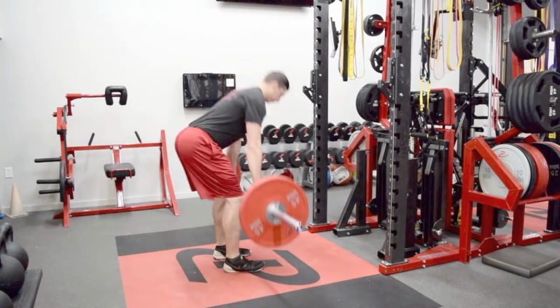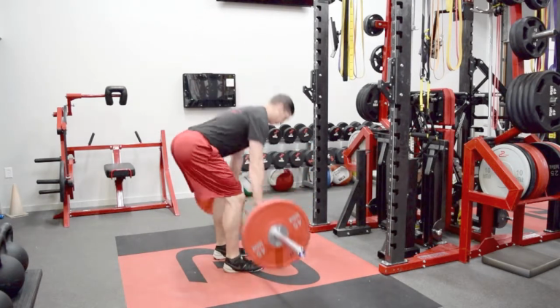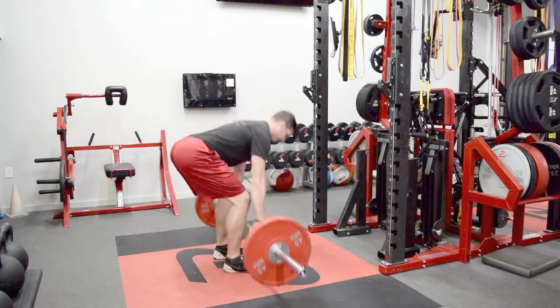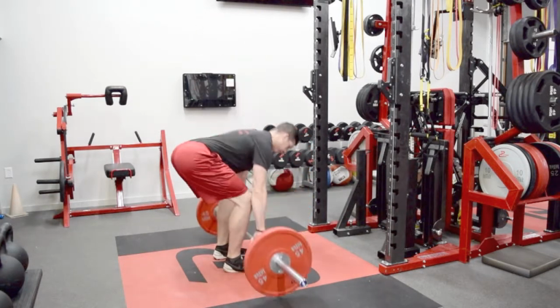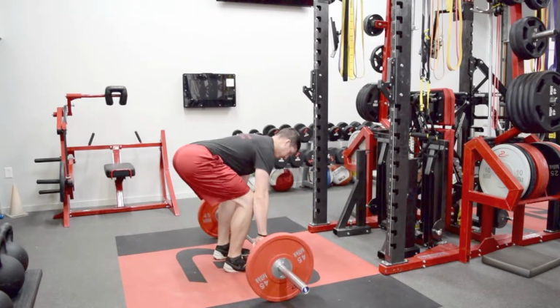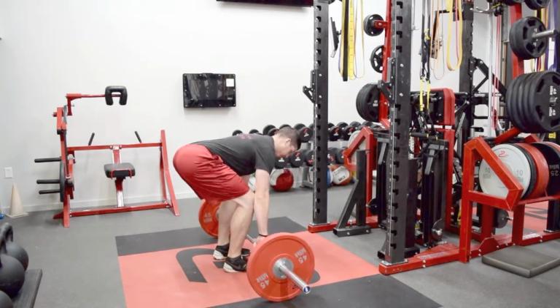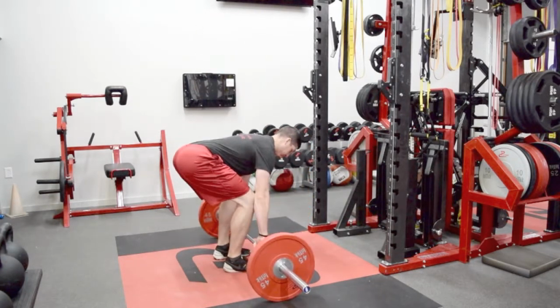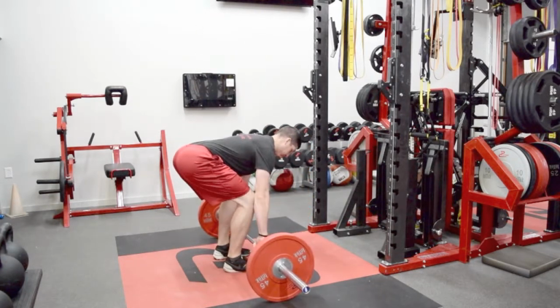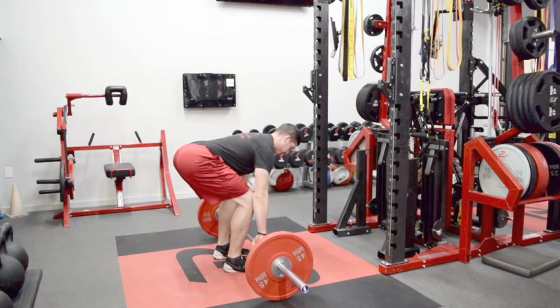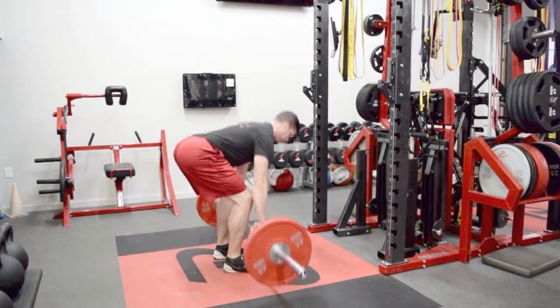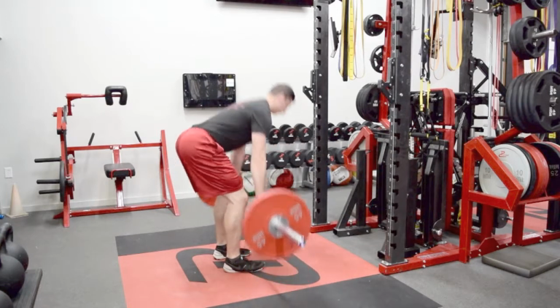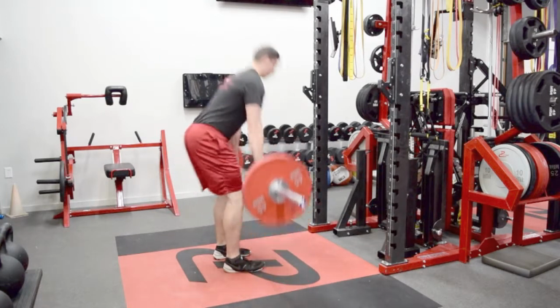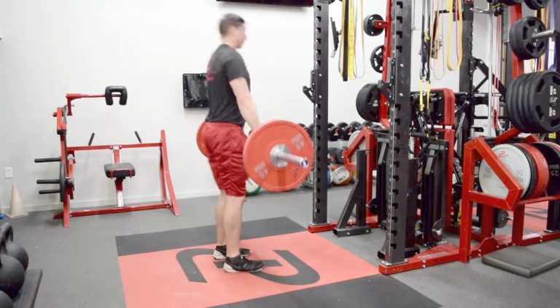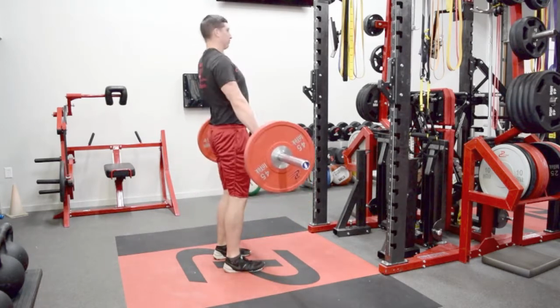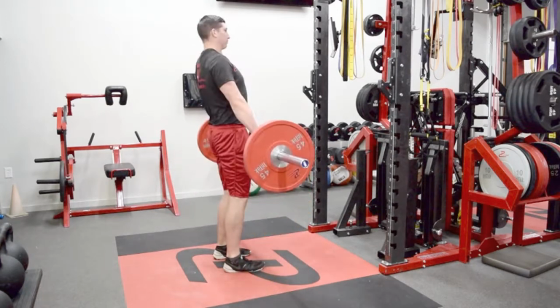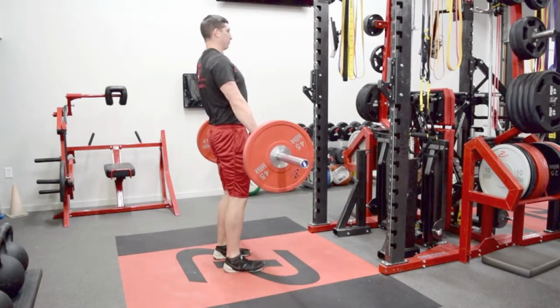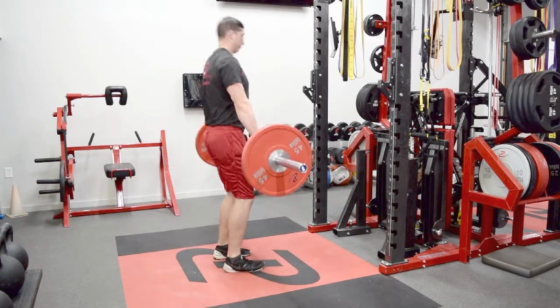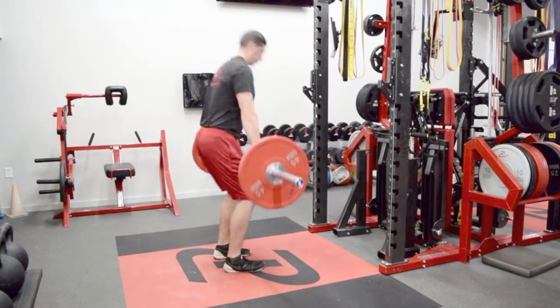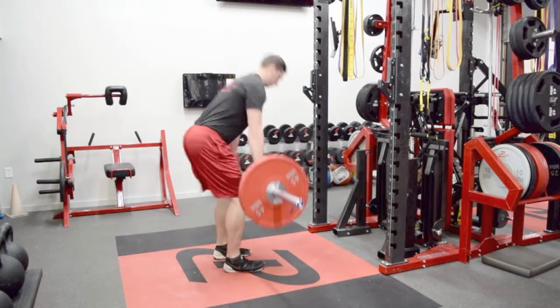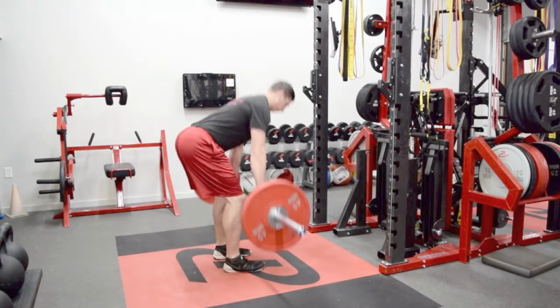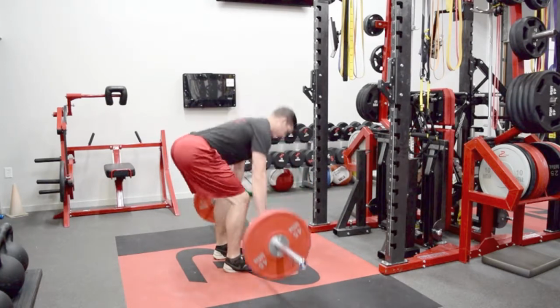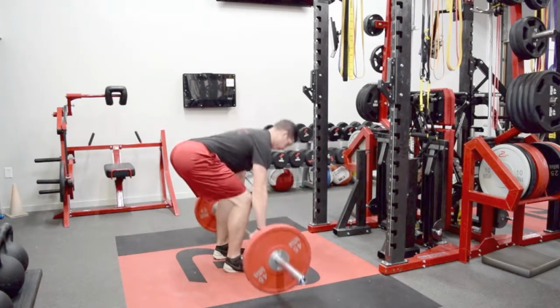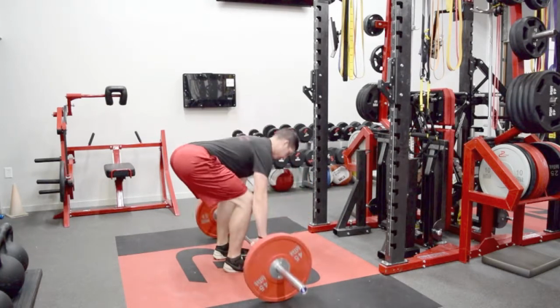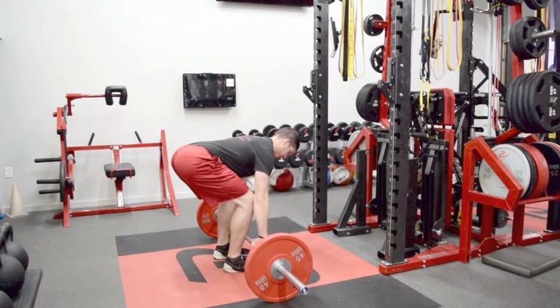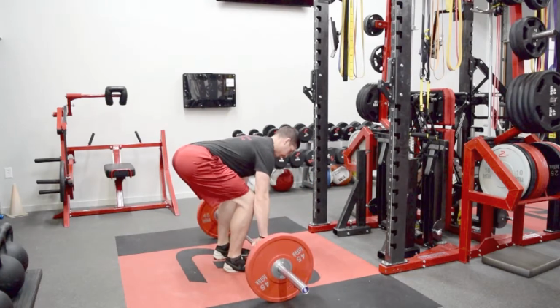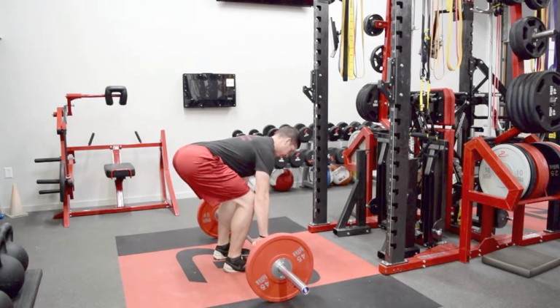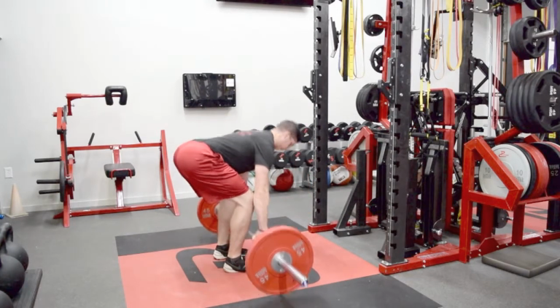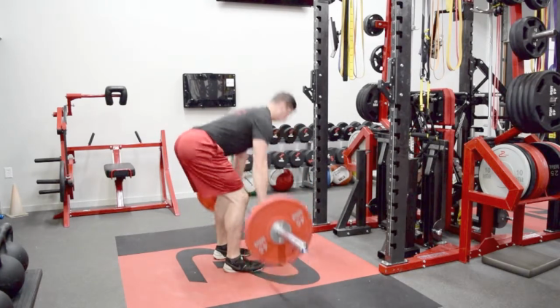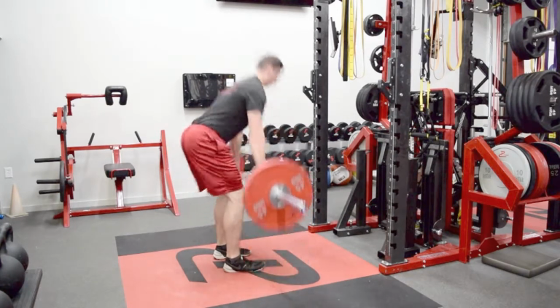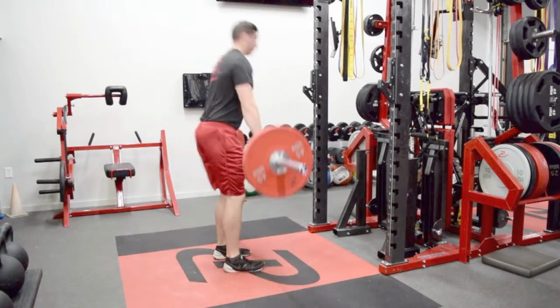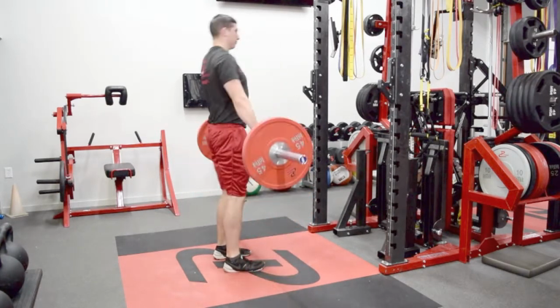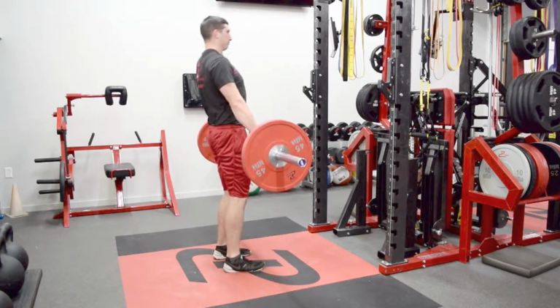As they drive through the ground, they will stand up, squeeze their butt, and go back down in an RDL movement.